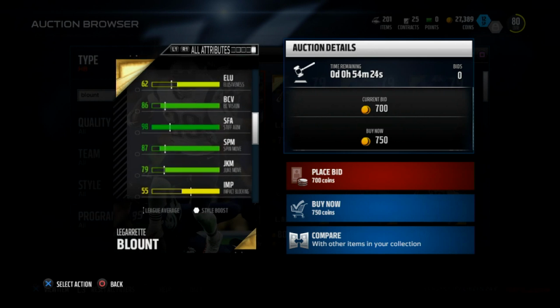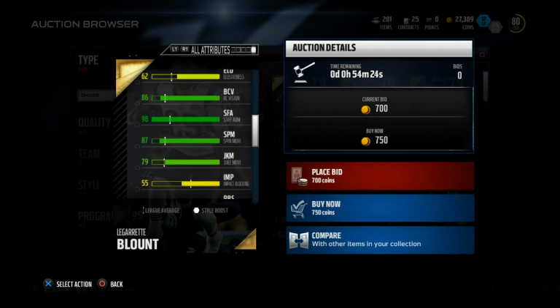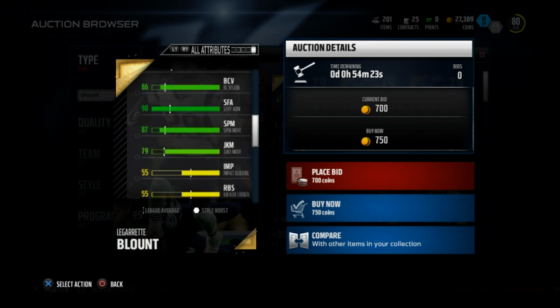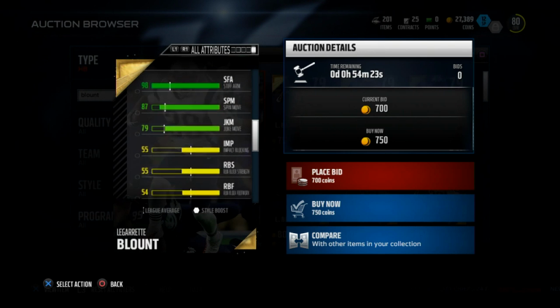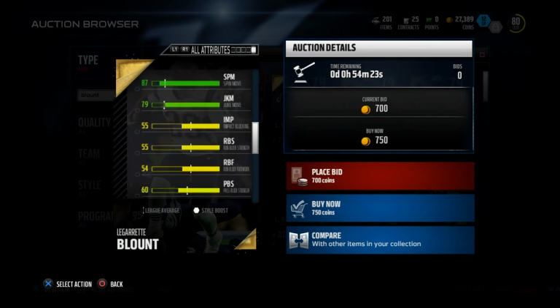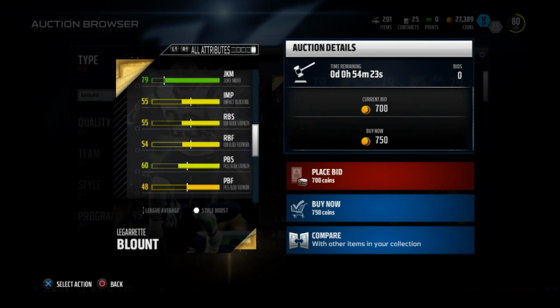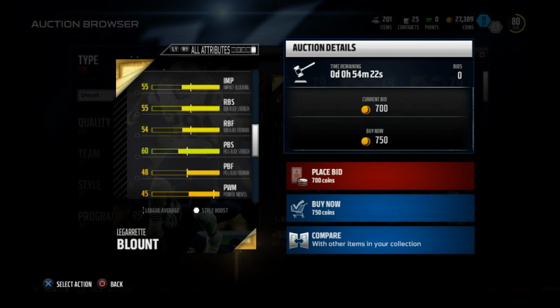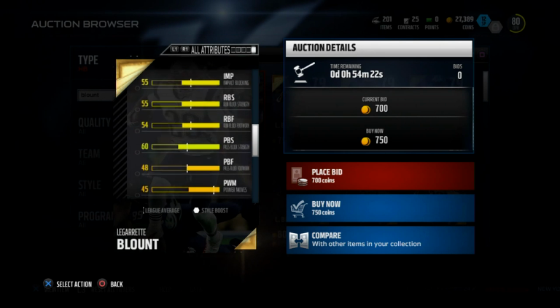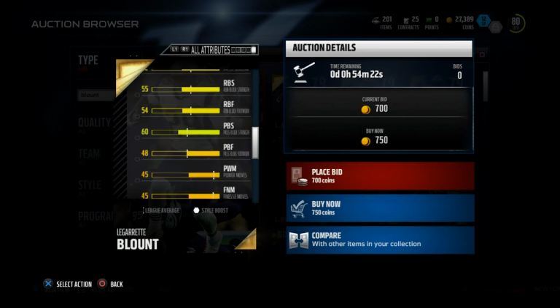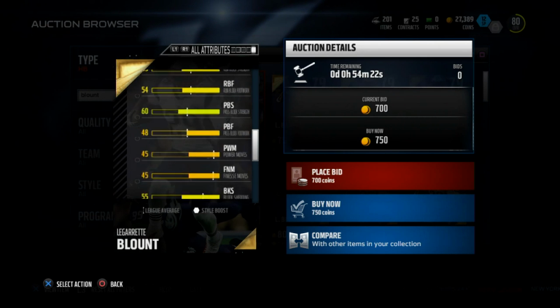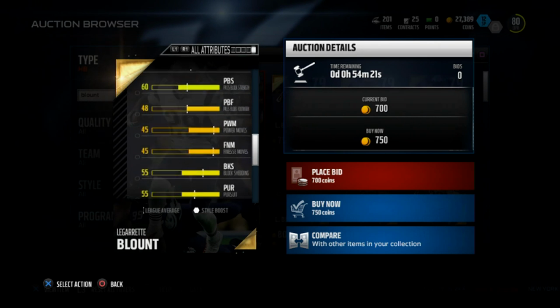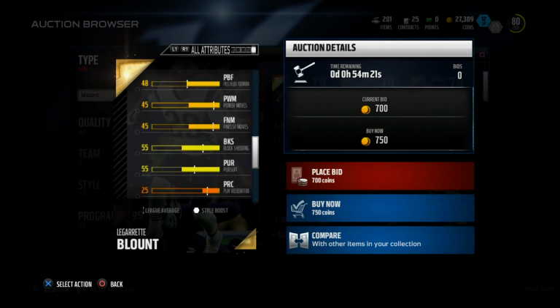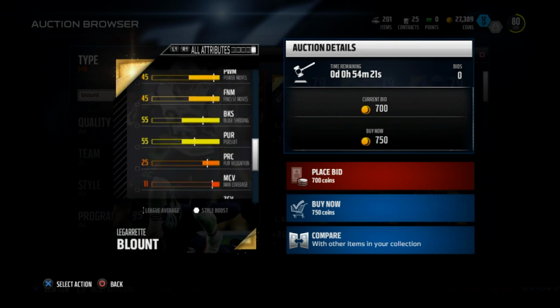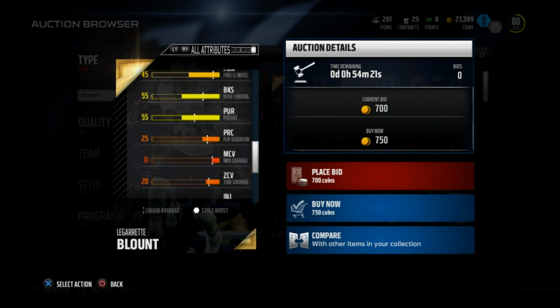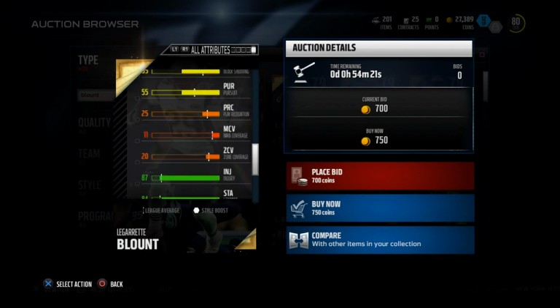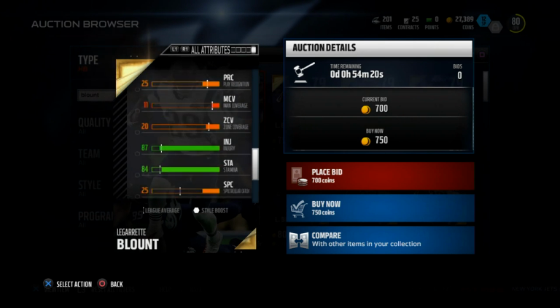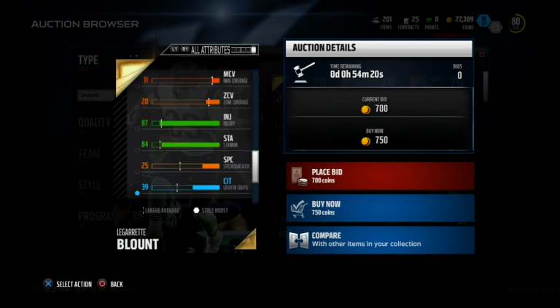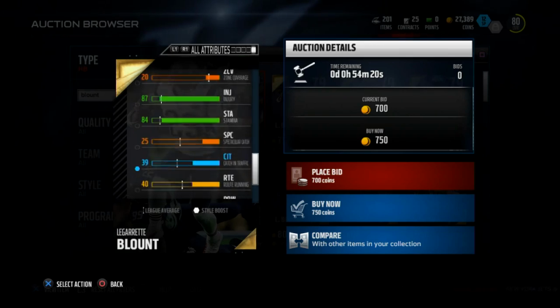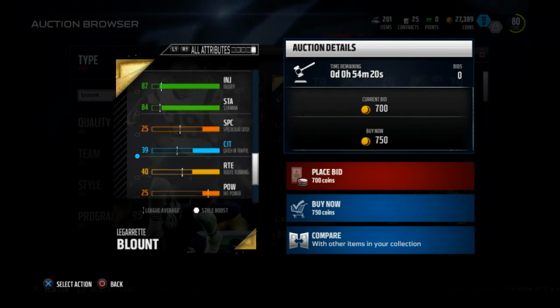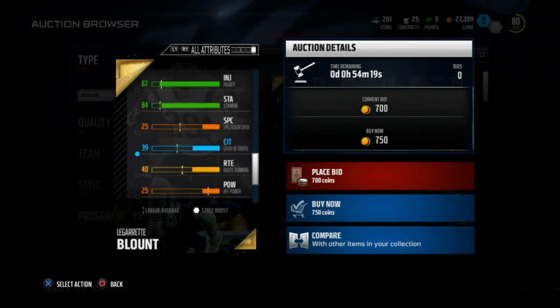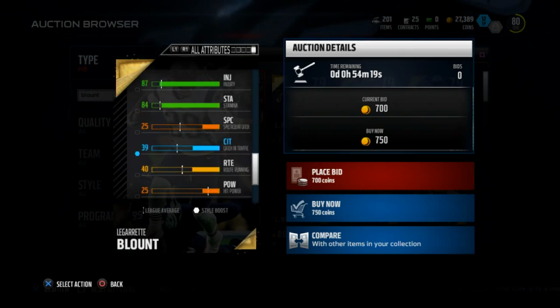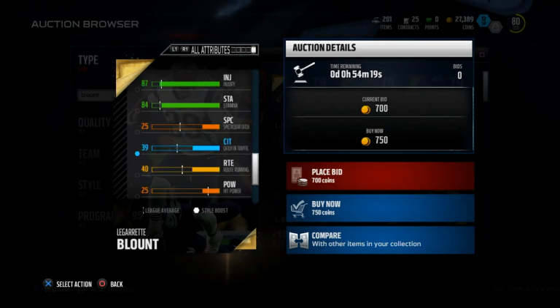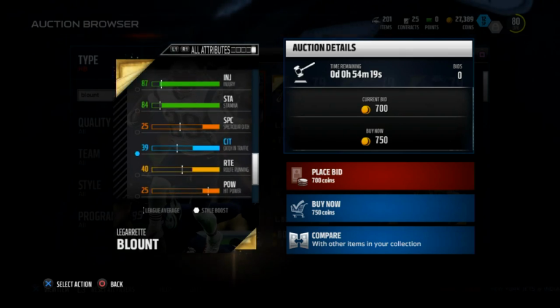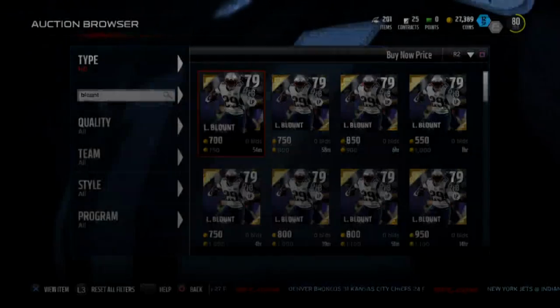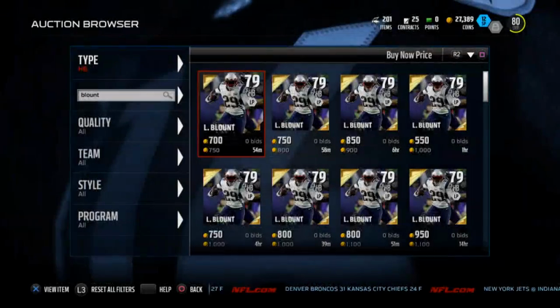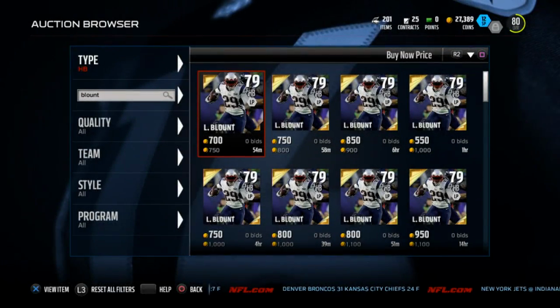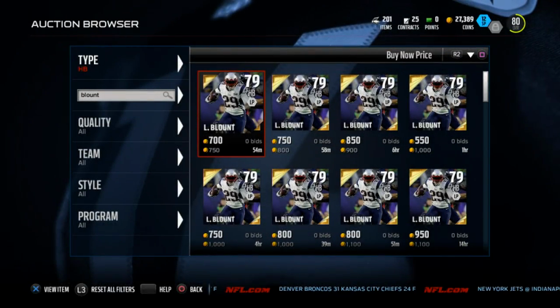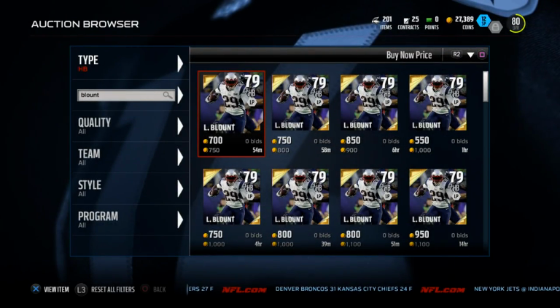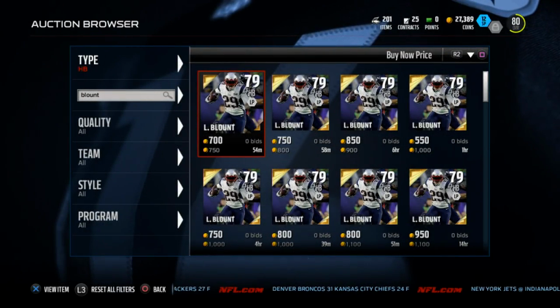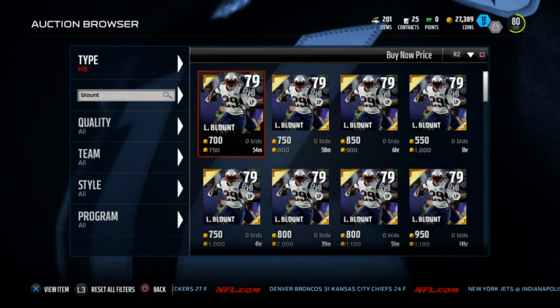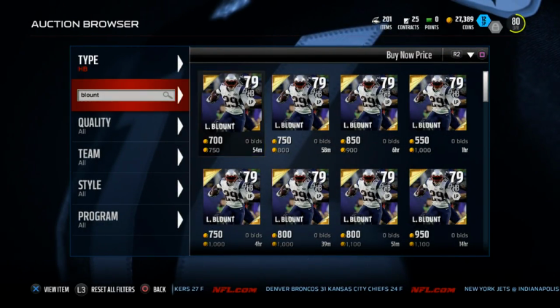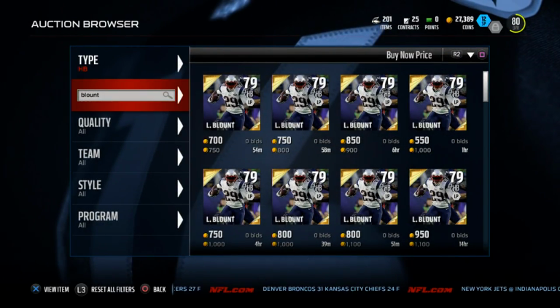I really, really like this back, and I think he's probably the best for the coin. At 750 coins you're going to be able to get him.